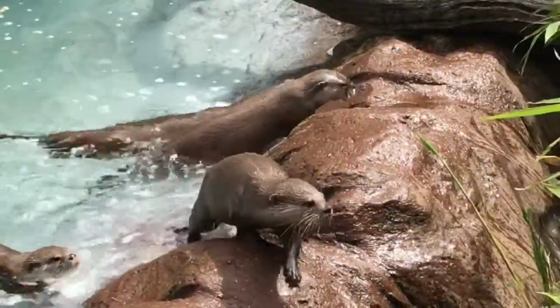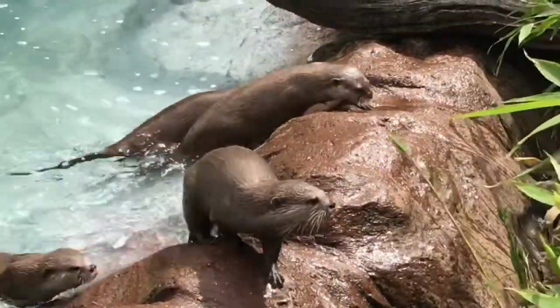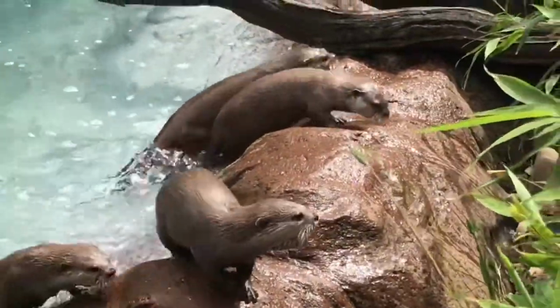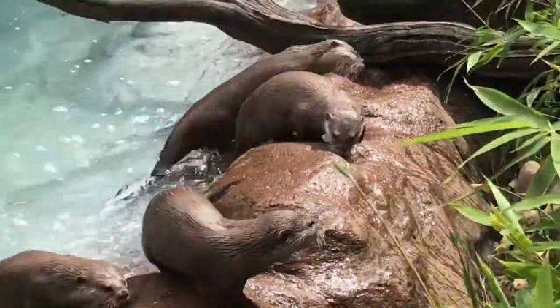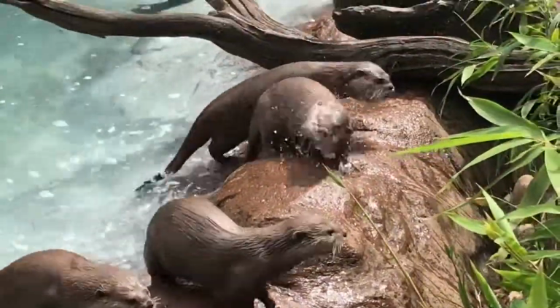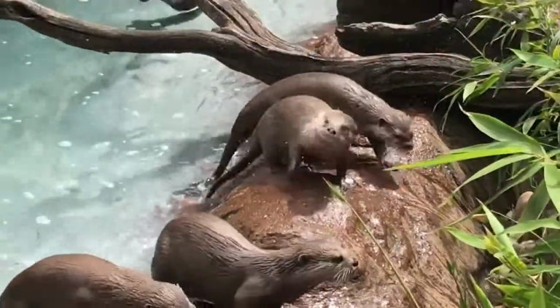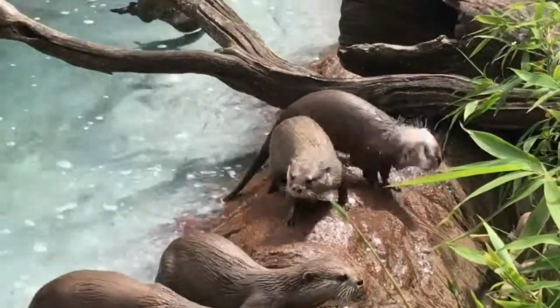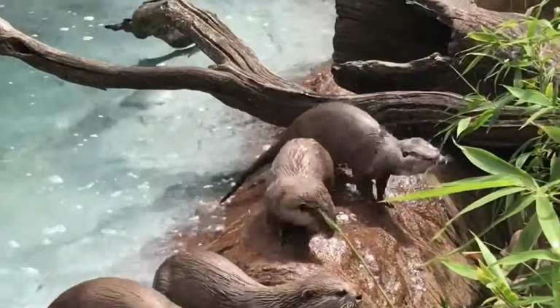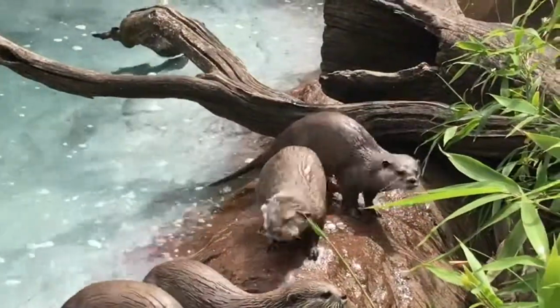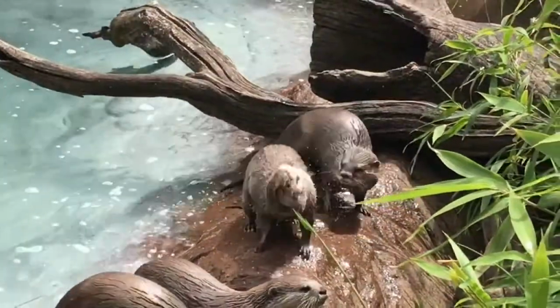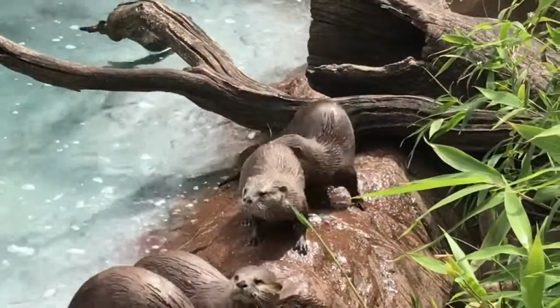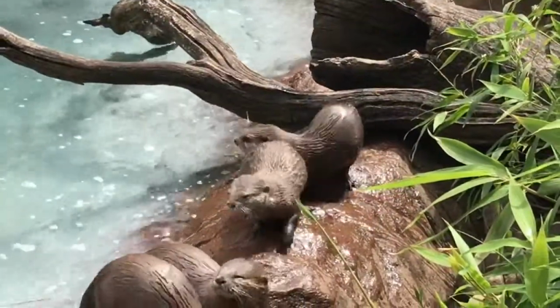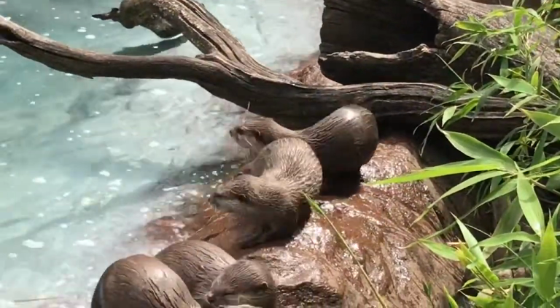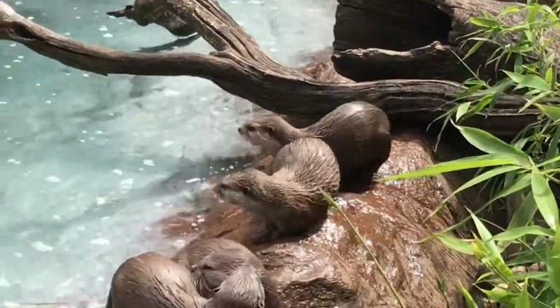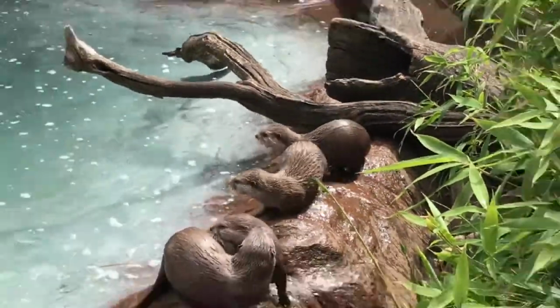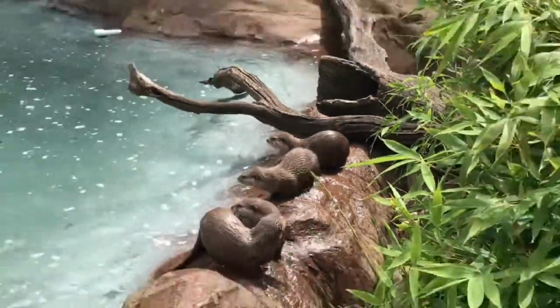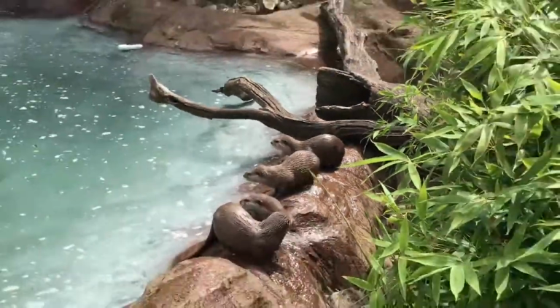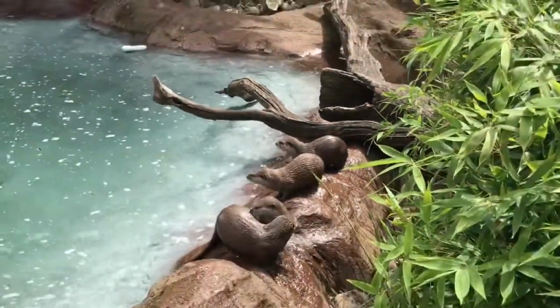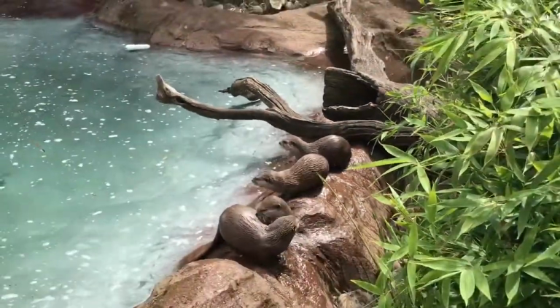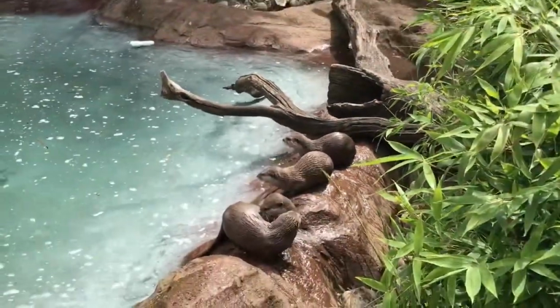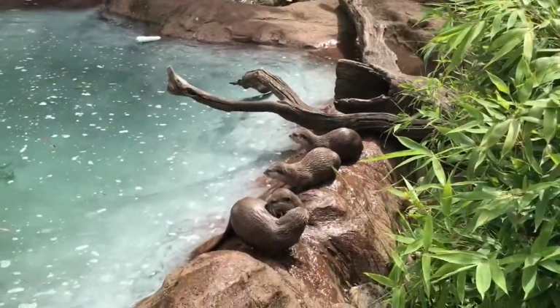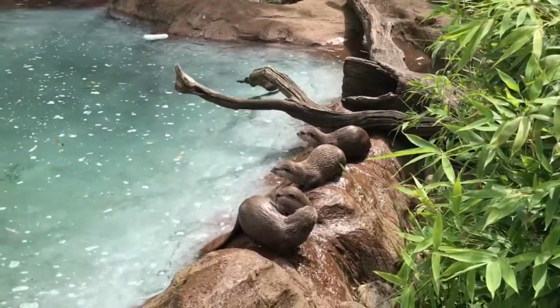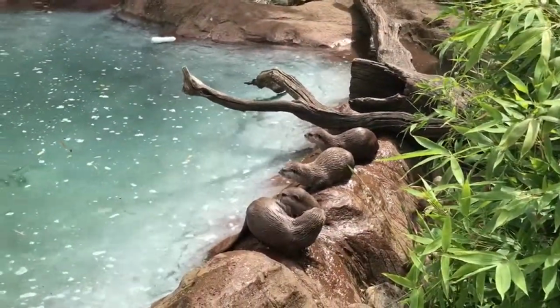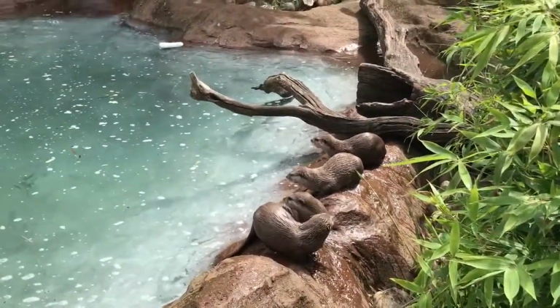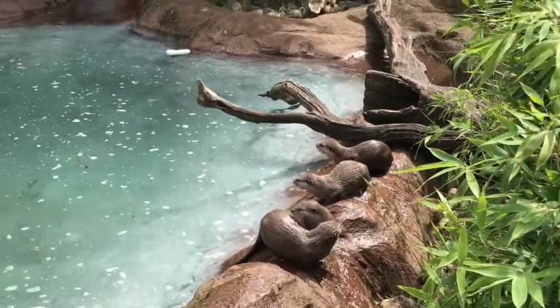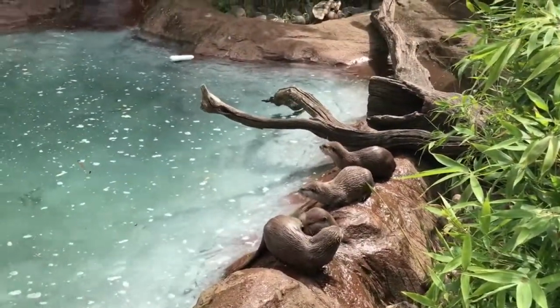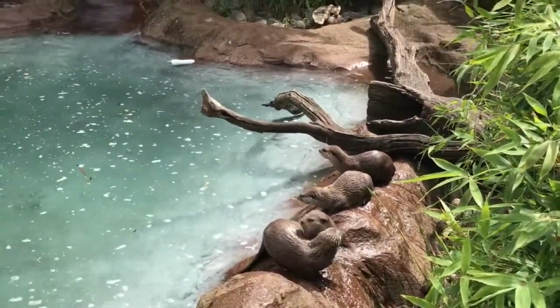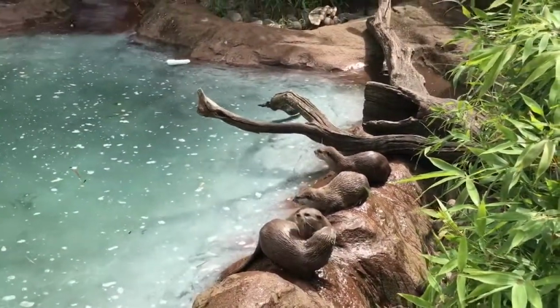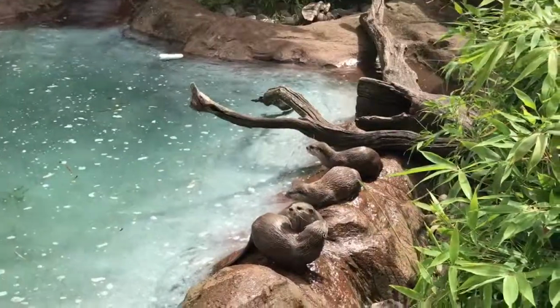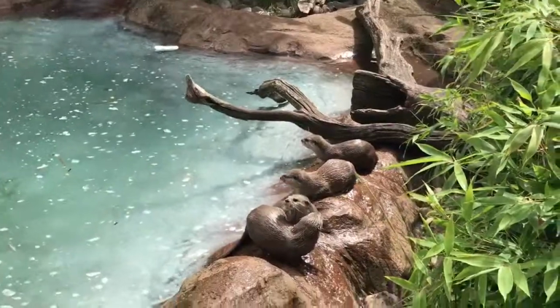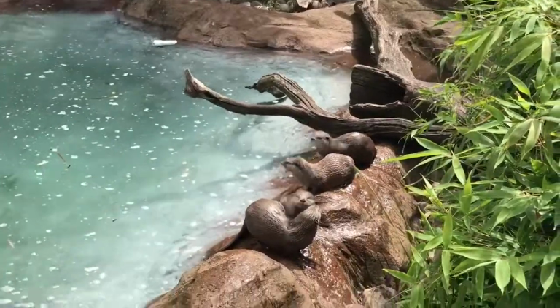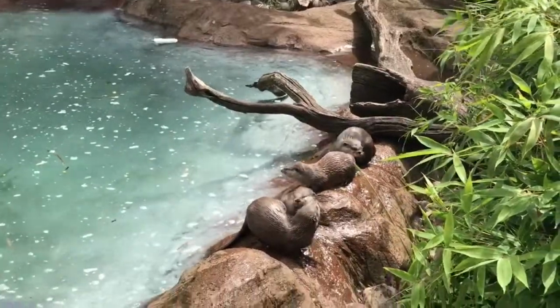We do have male otters up at the site there too. Our sisters are in the countryside. We're not going to mix them together and breed them, because as you can imagine, we'll end up with more otters than we know what to do with.